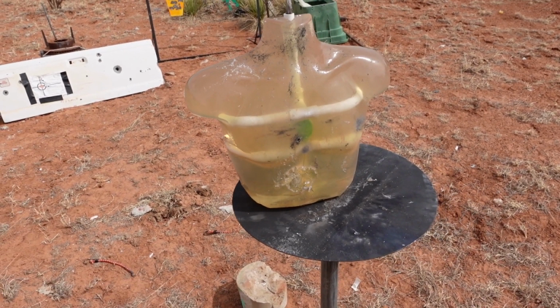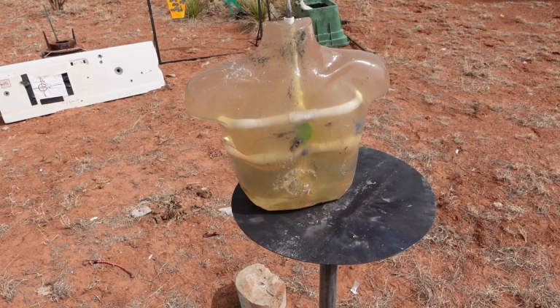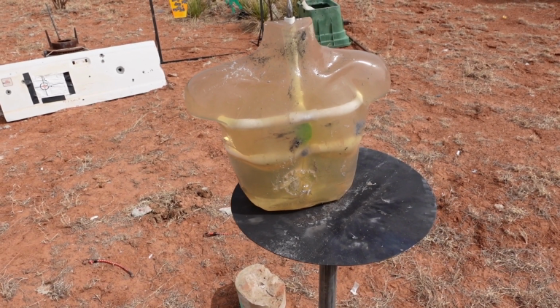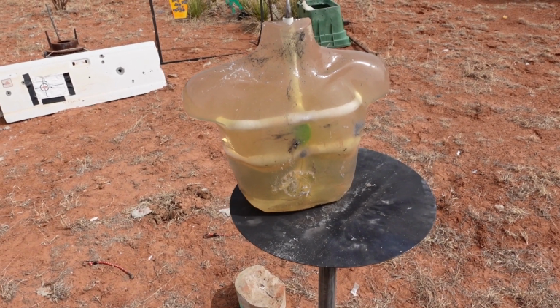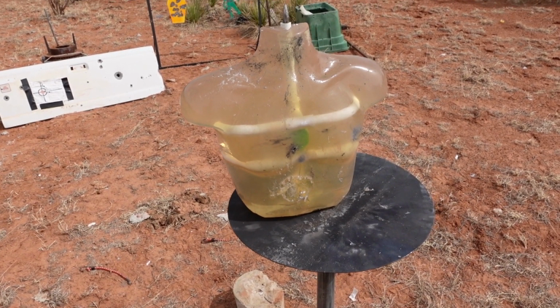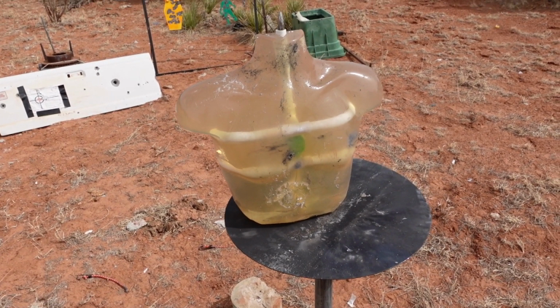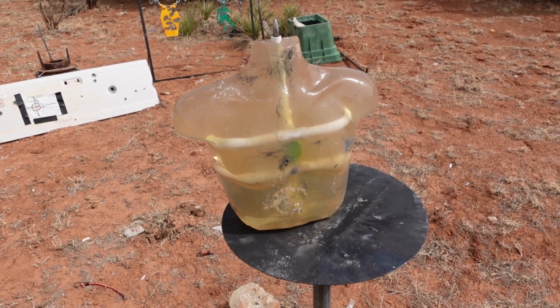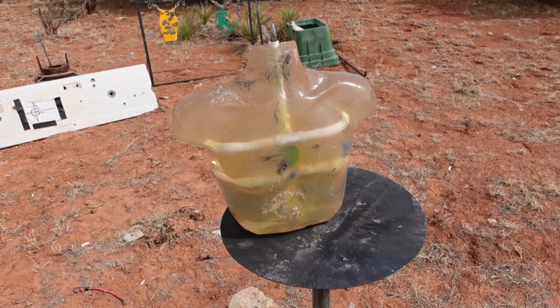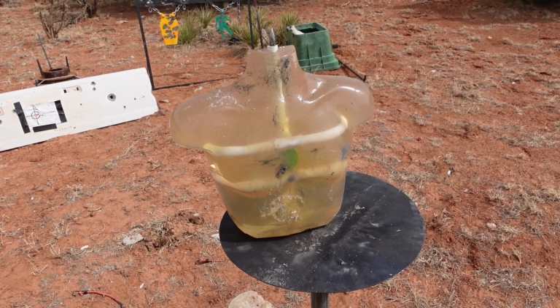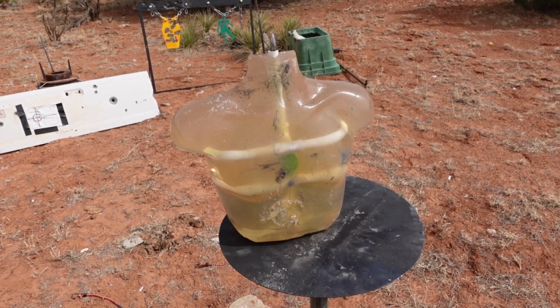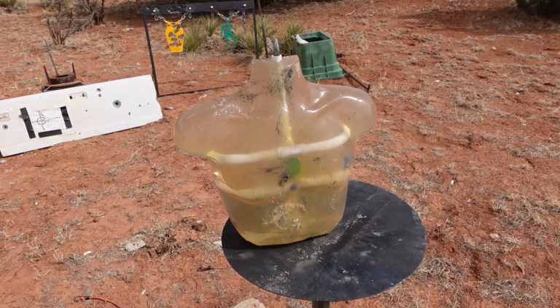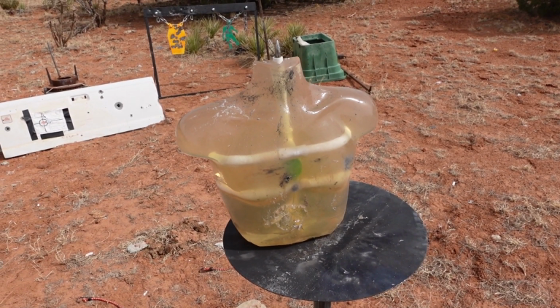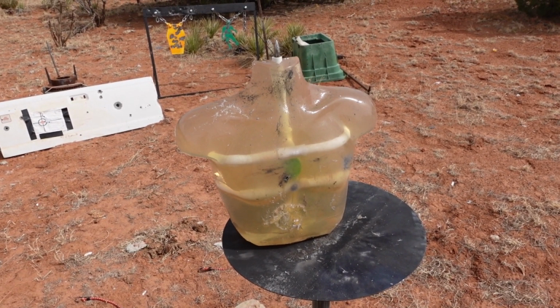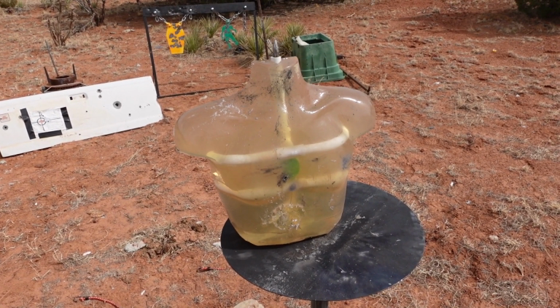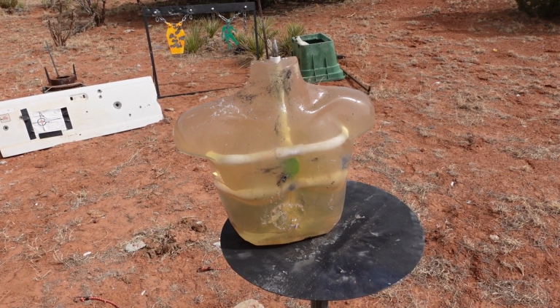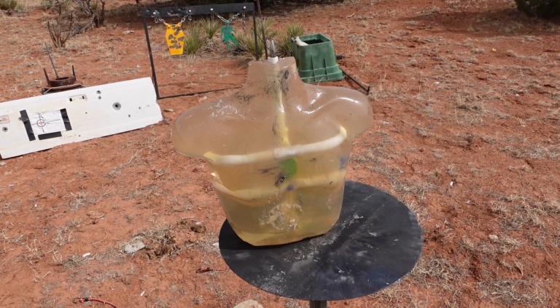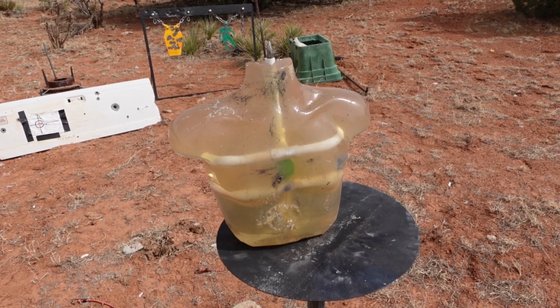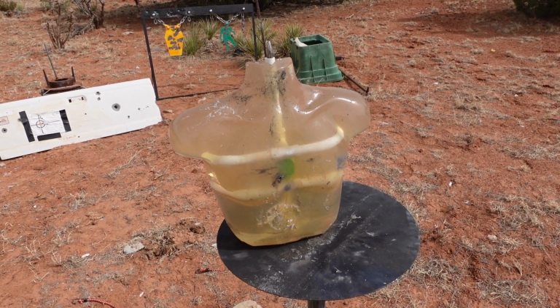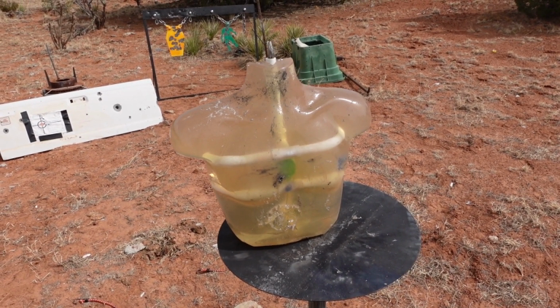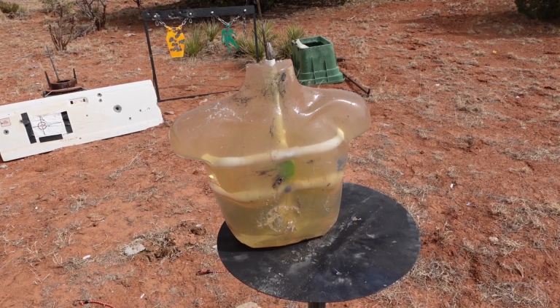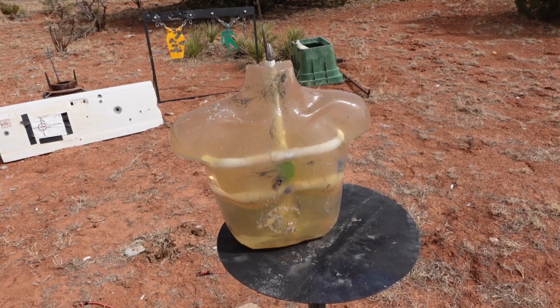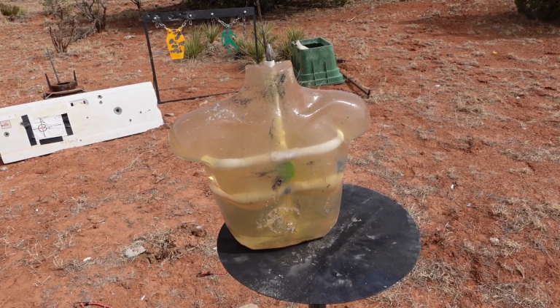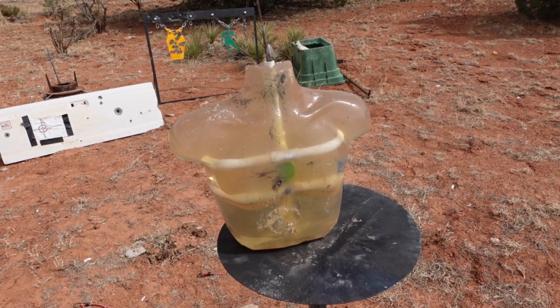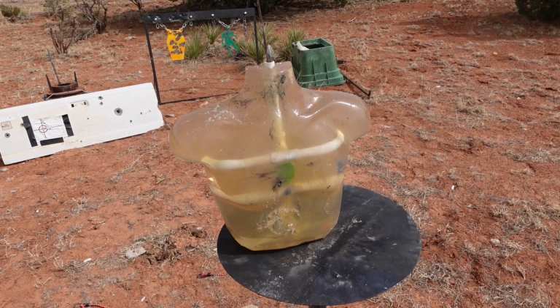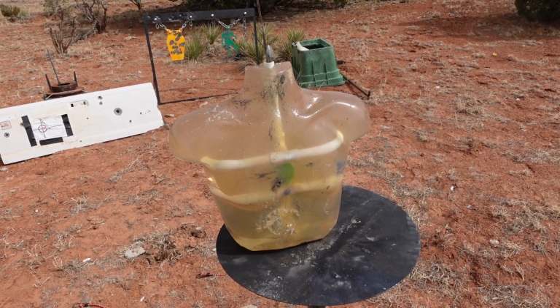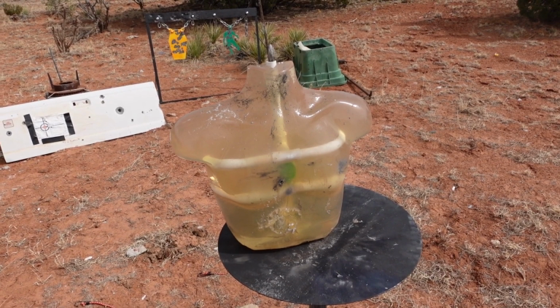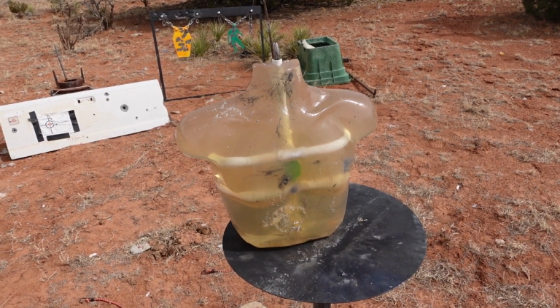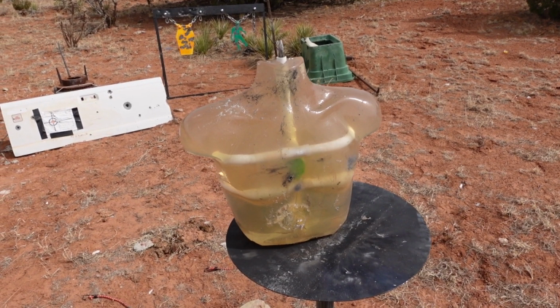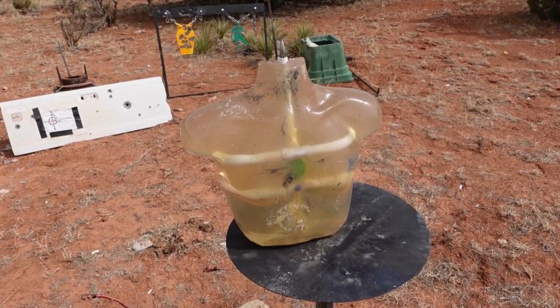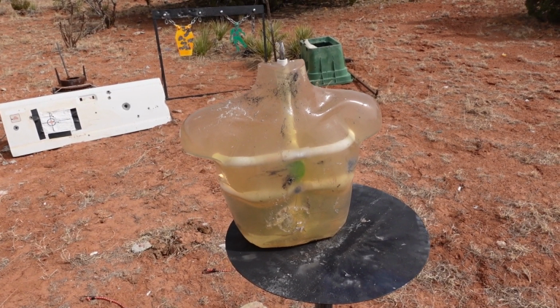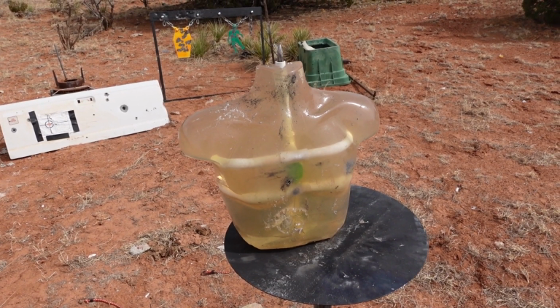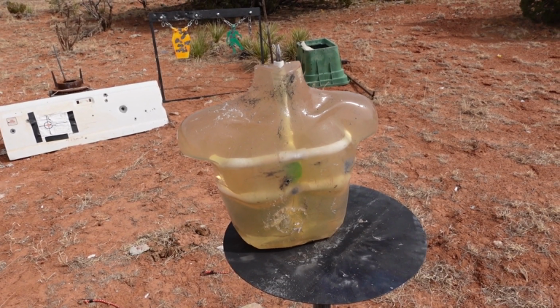We're going to go ahead and torture test this with some handguns and then finish it off with more rounds — let's see it in half.